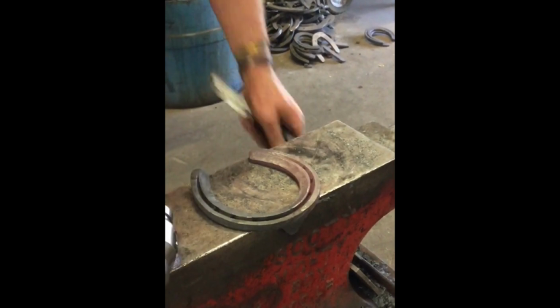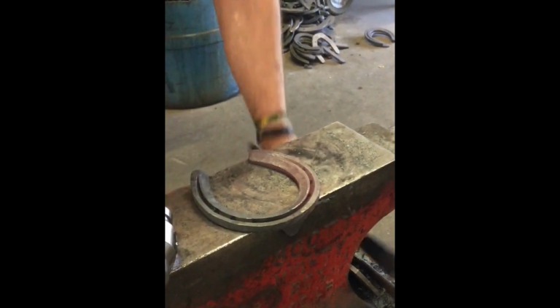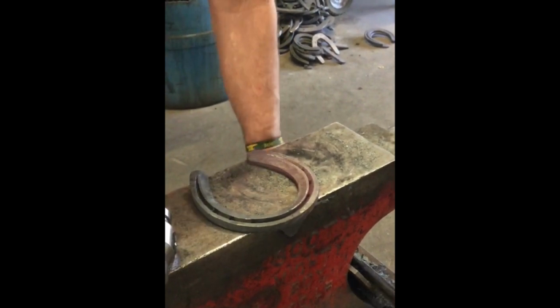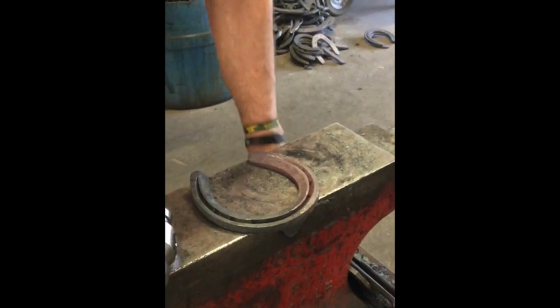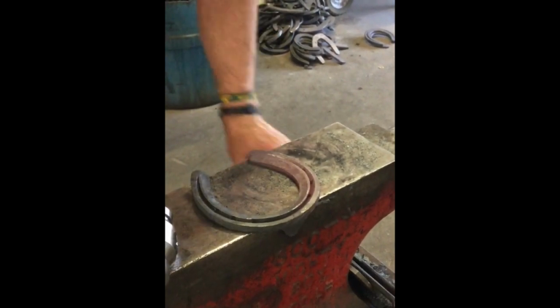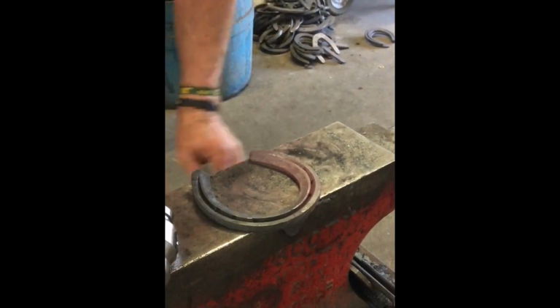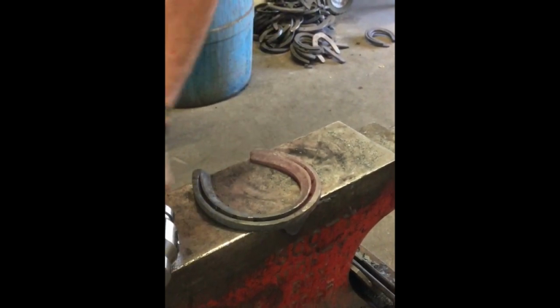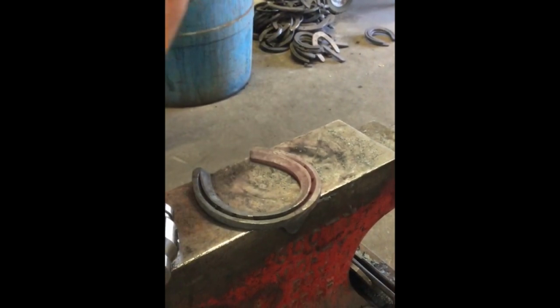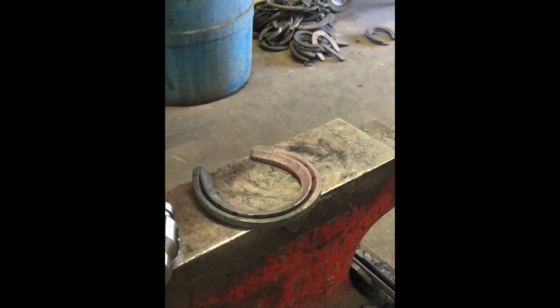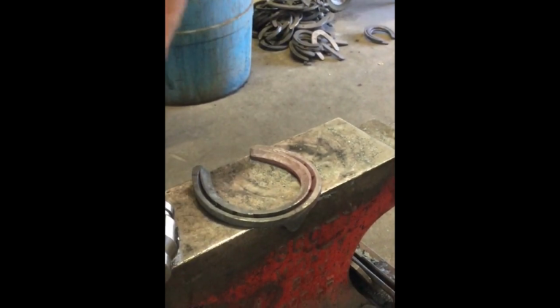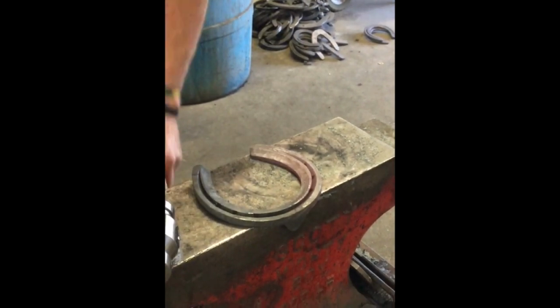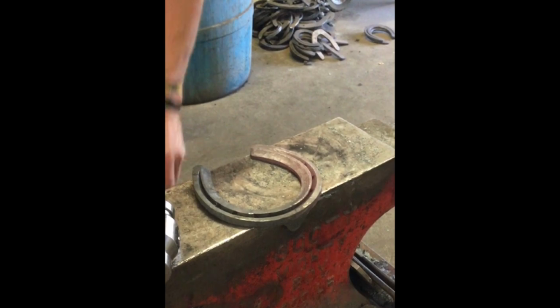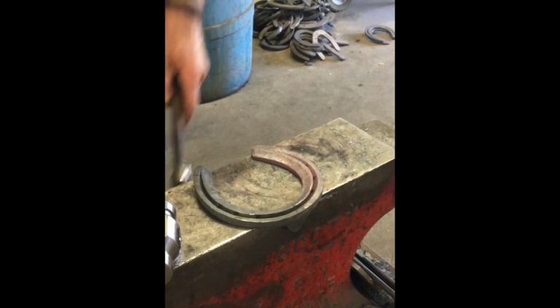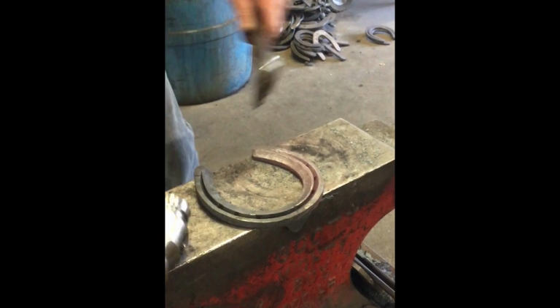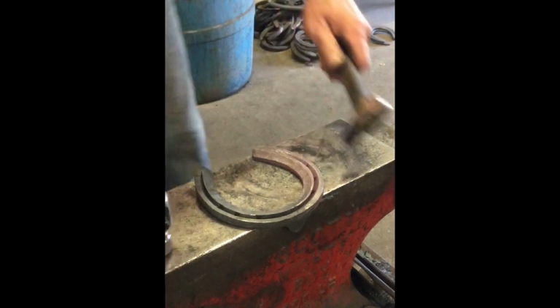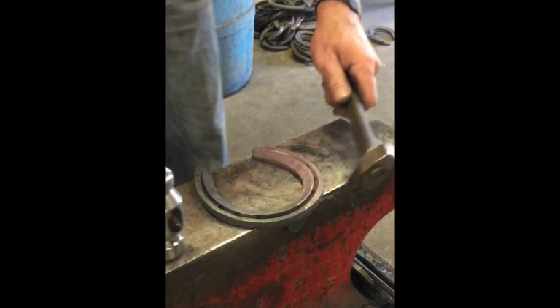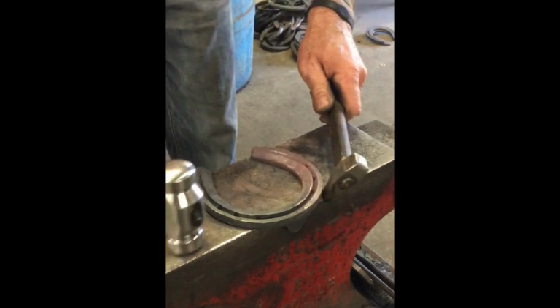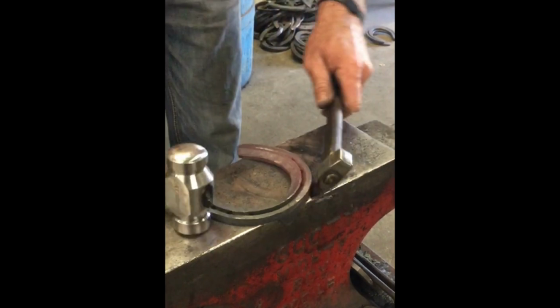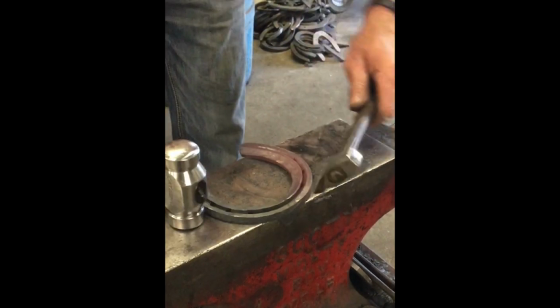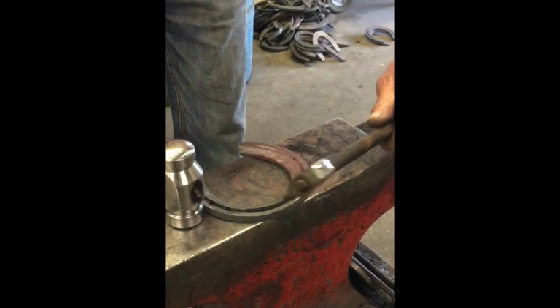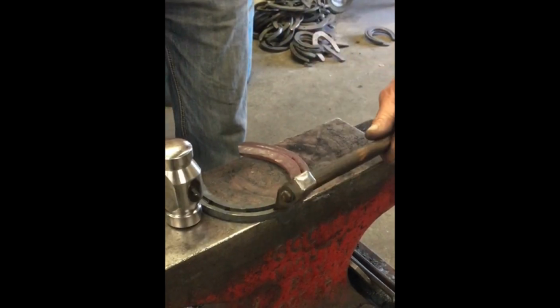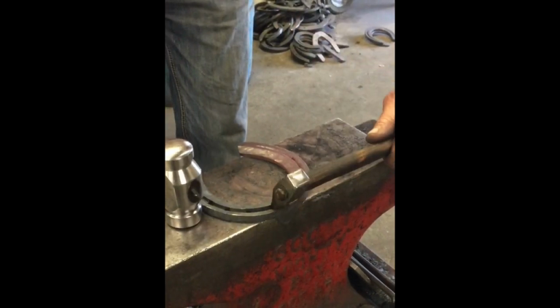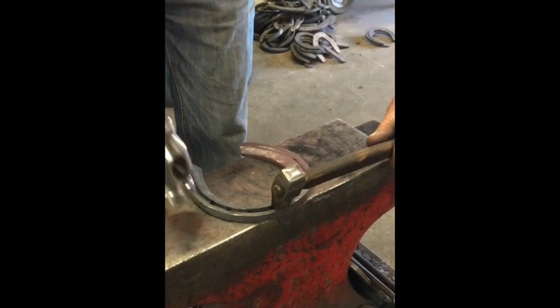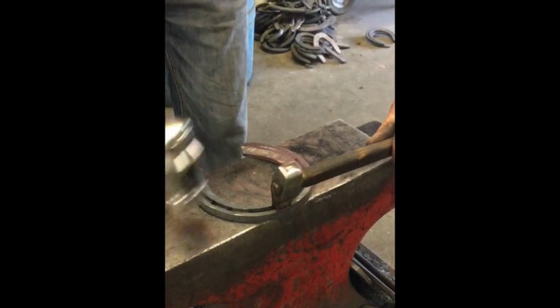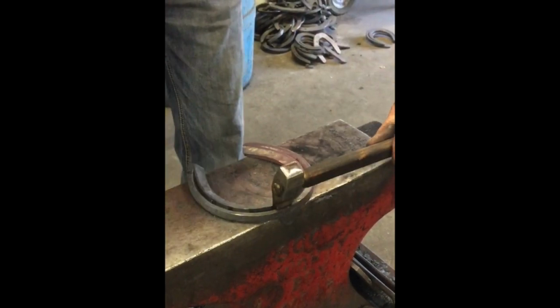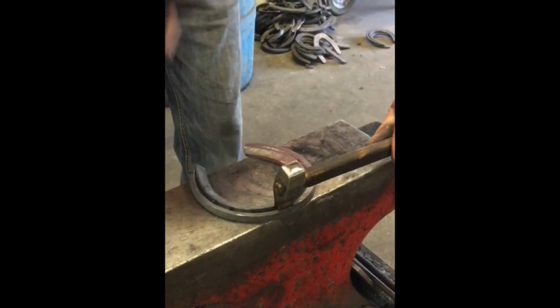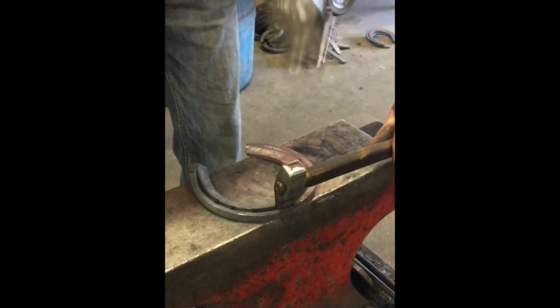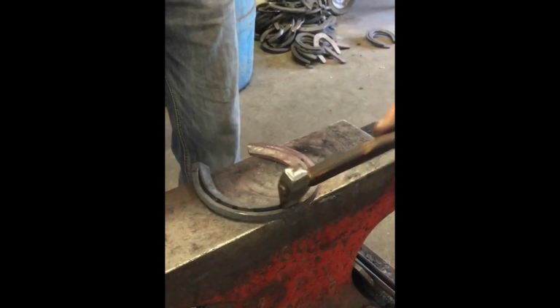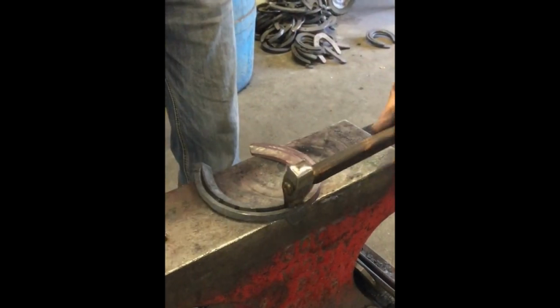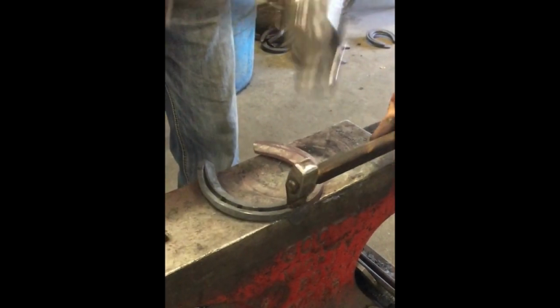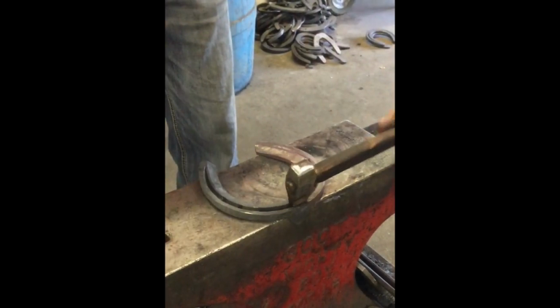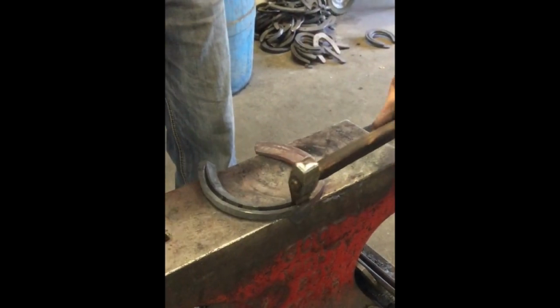Back it up and just flatten it good. Come down and crisp up the anvil side — the ground surface side — and then pack my fuller in and make a nice parallel.